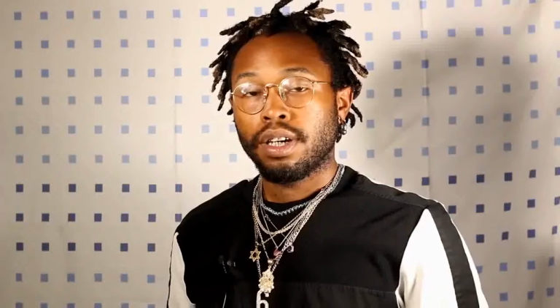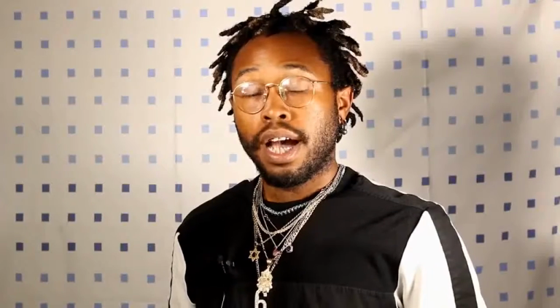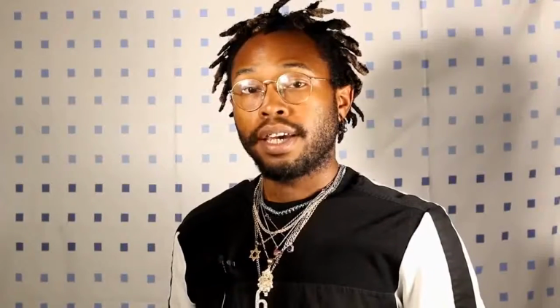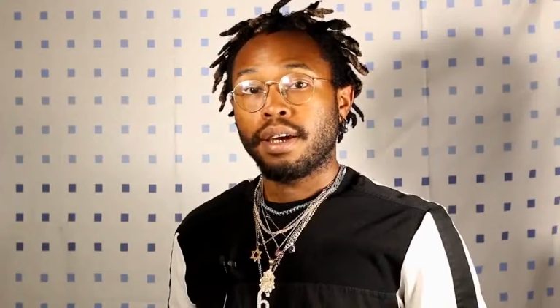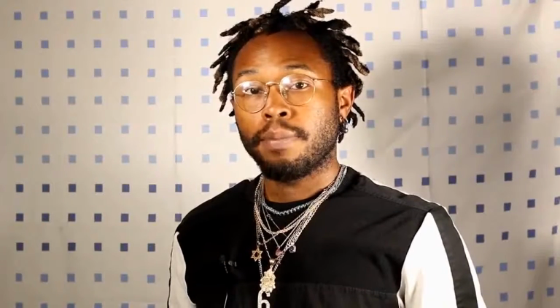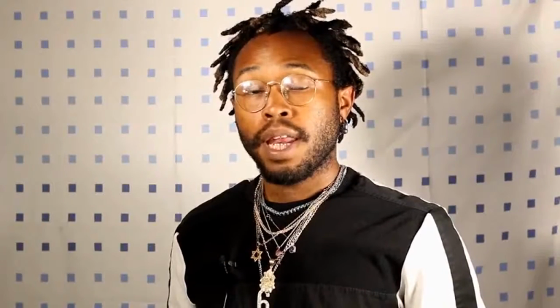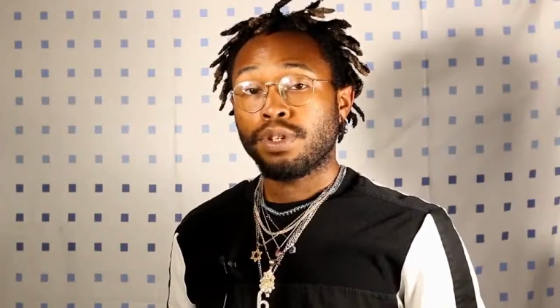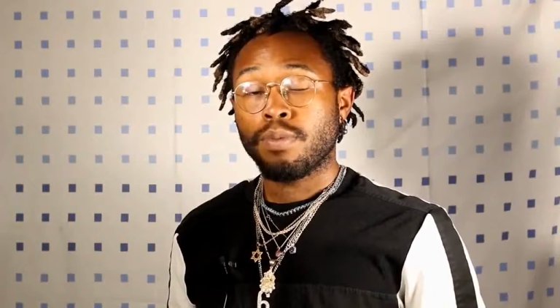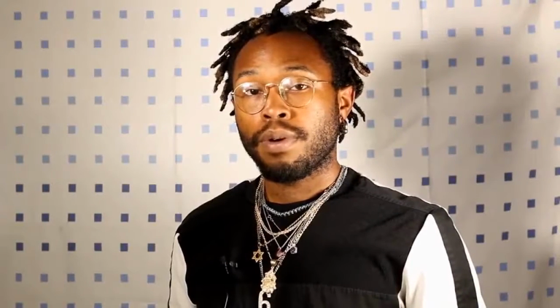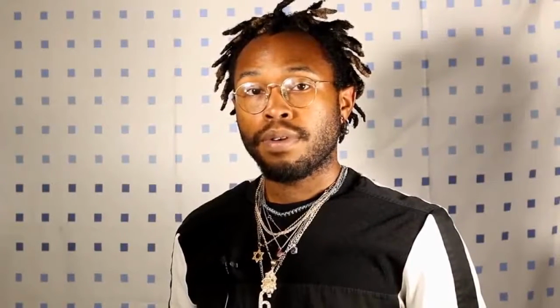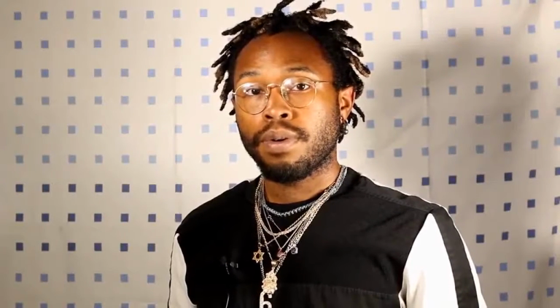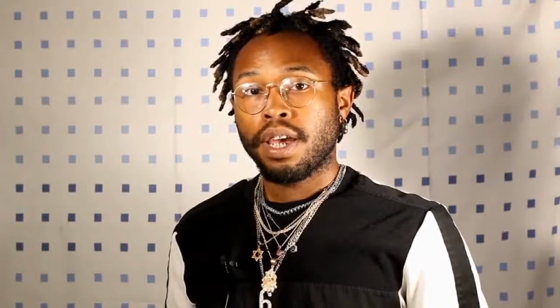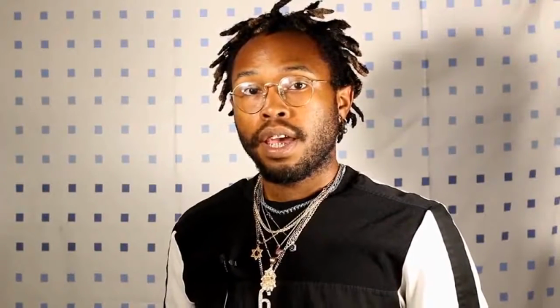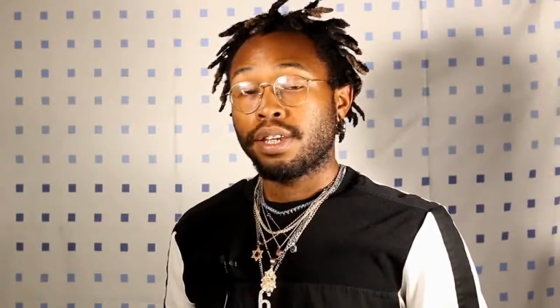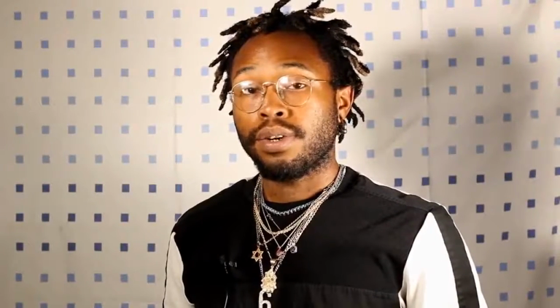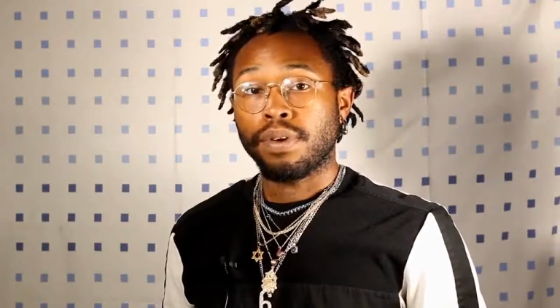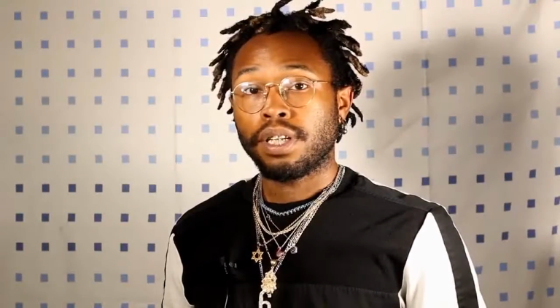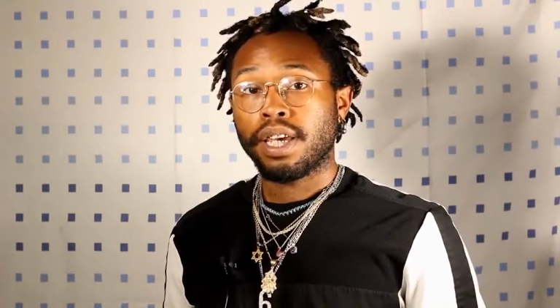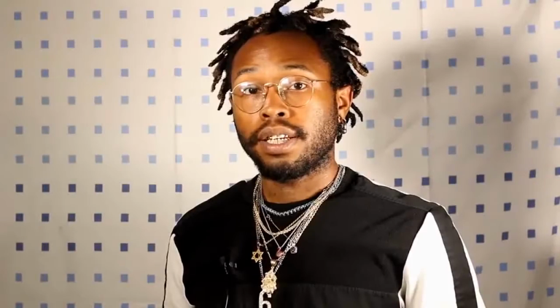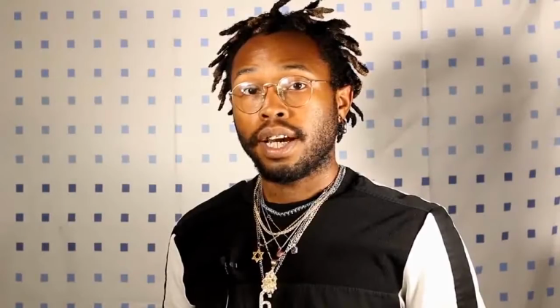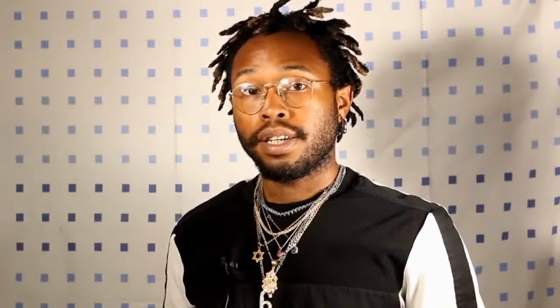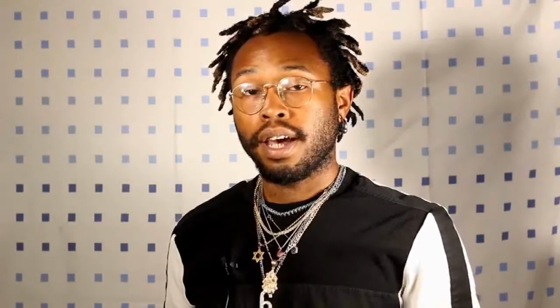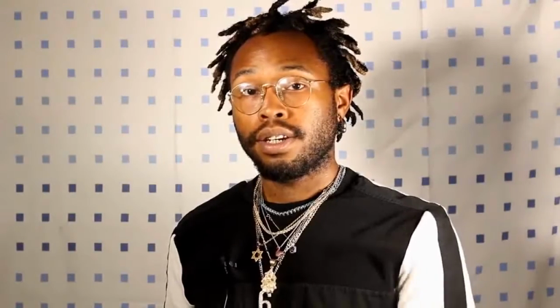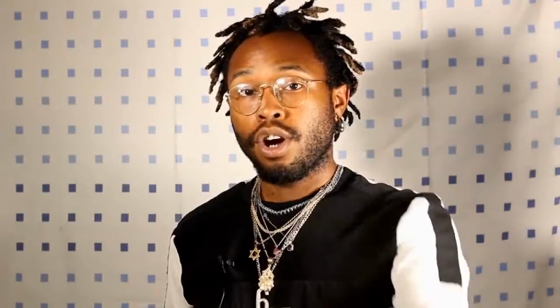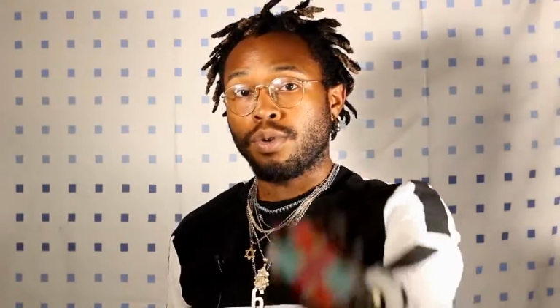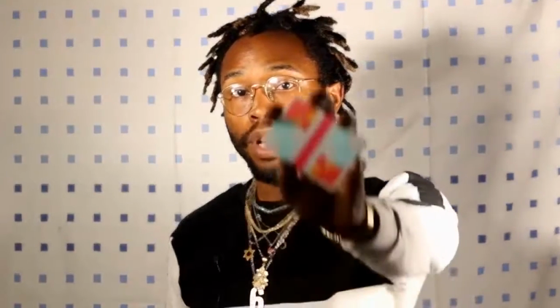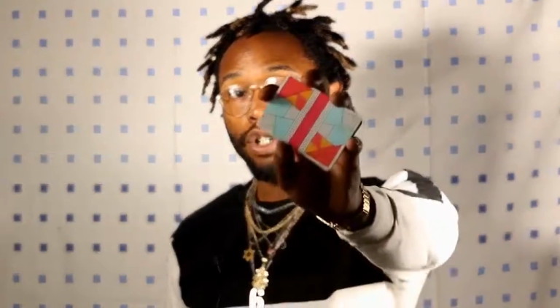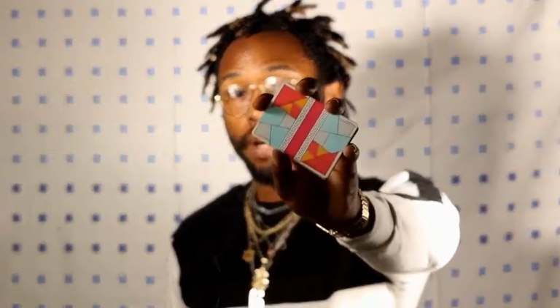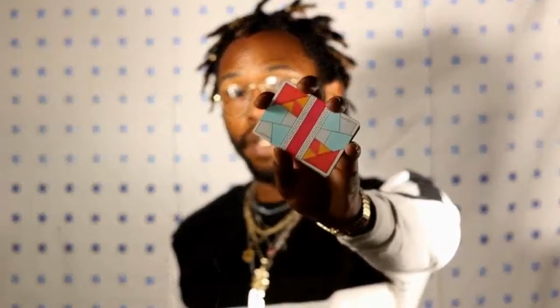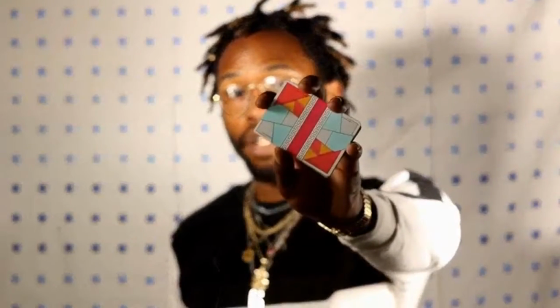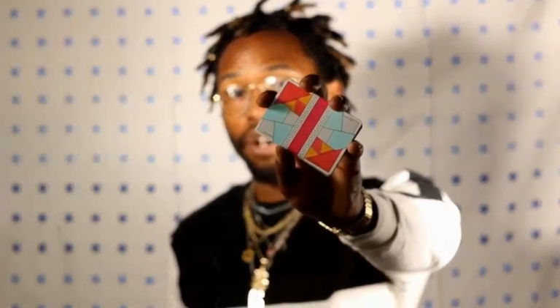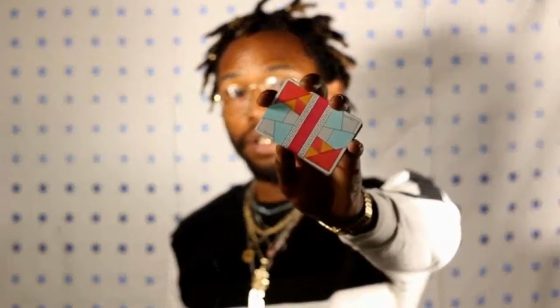Hi, my name is Omar Renfro and this is a first look at a deck I designed called Red Stripe Playing Cards.